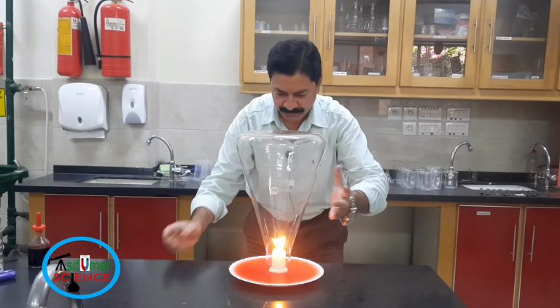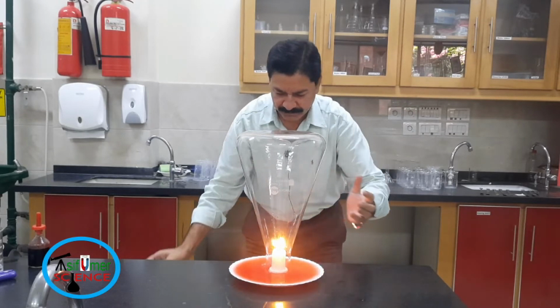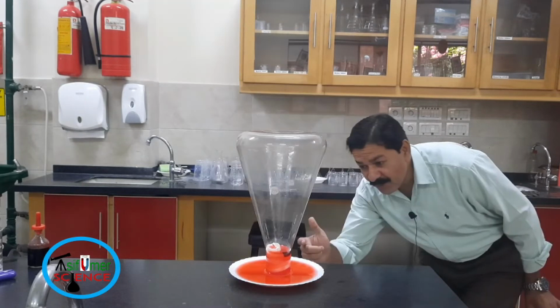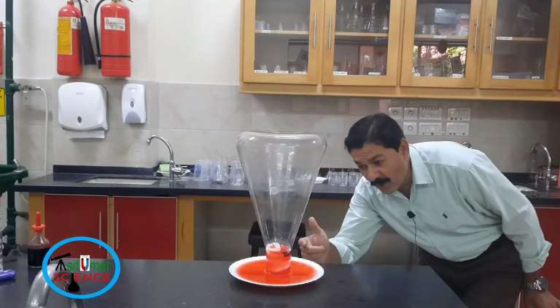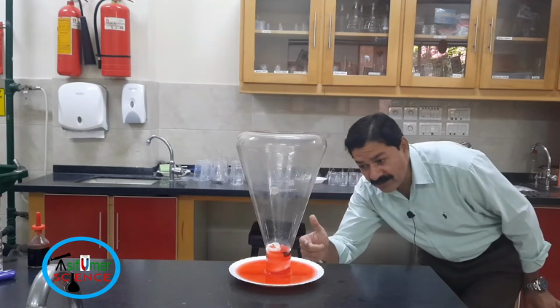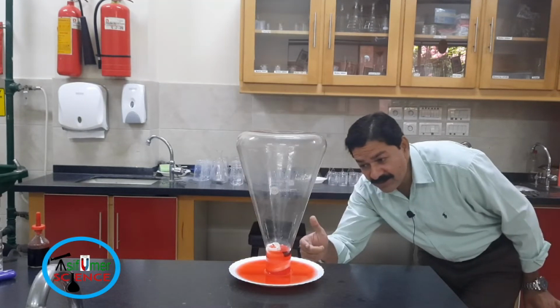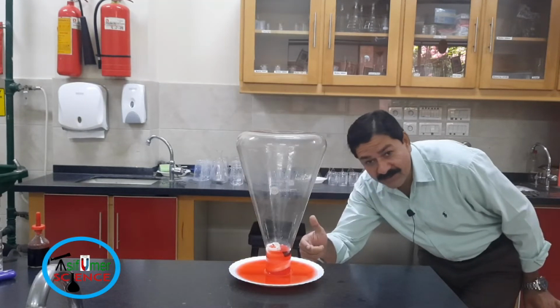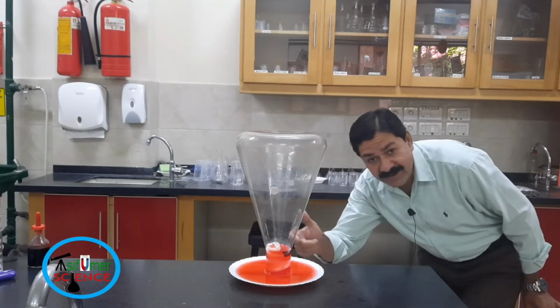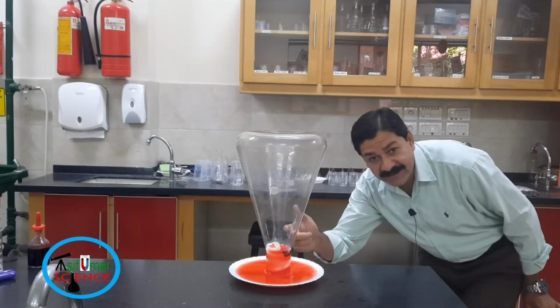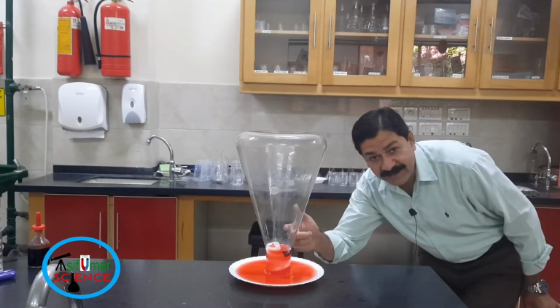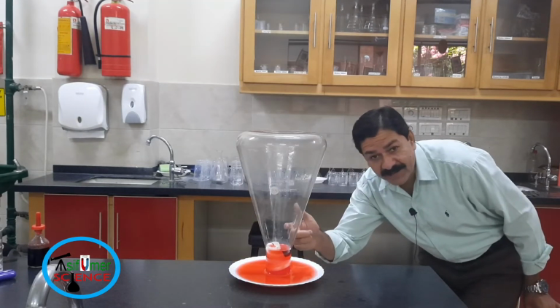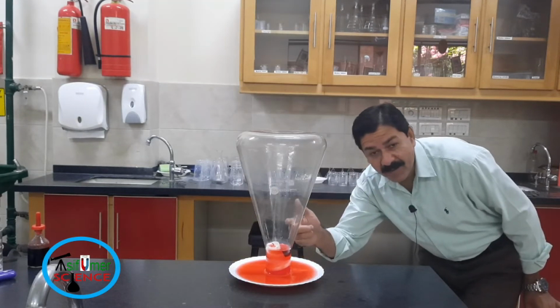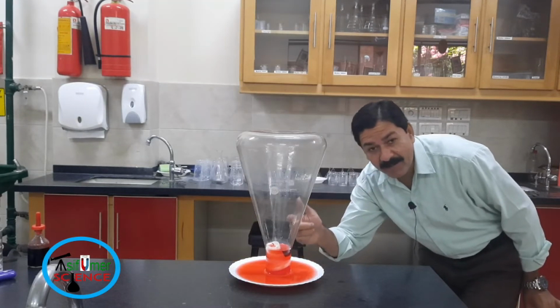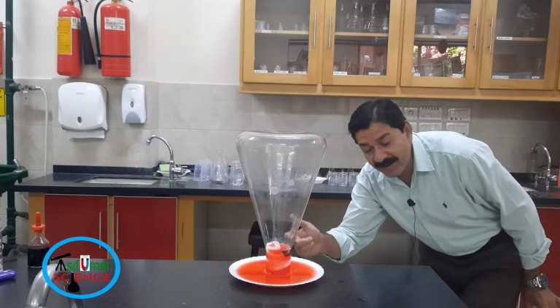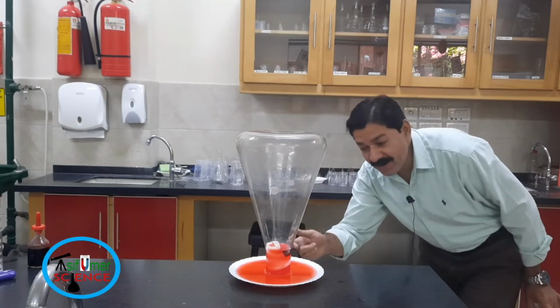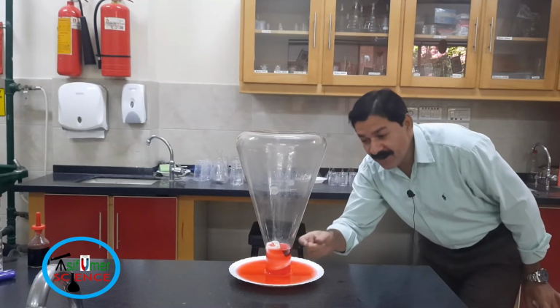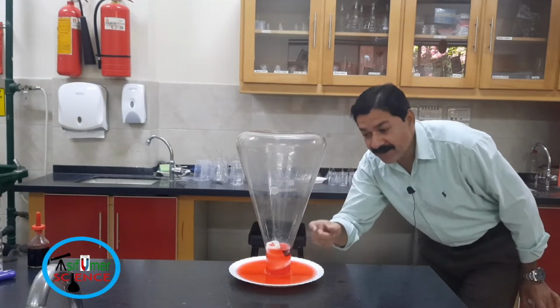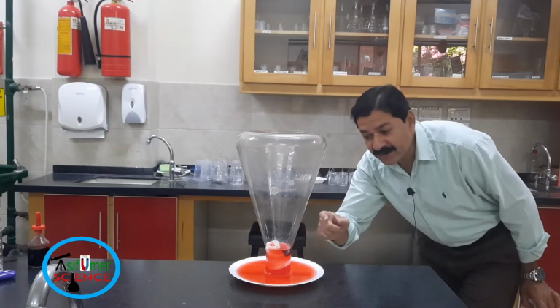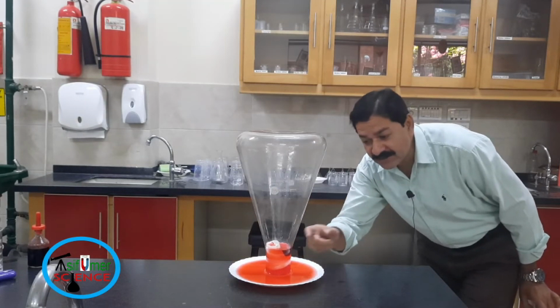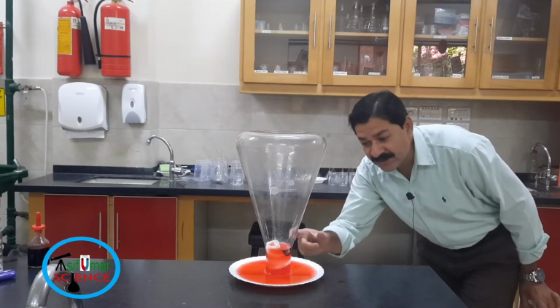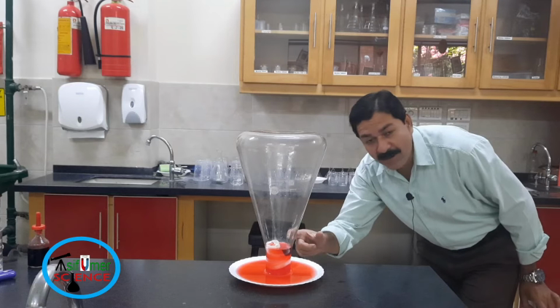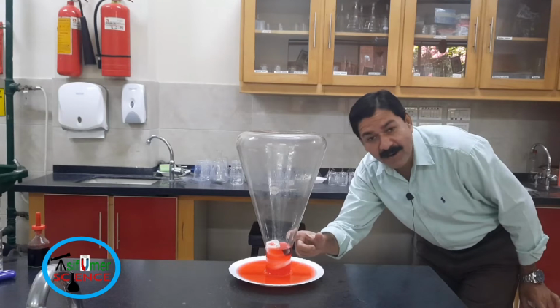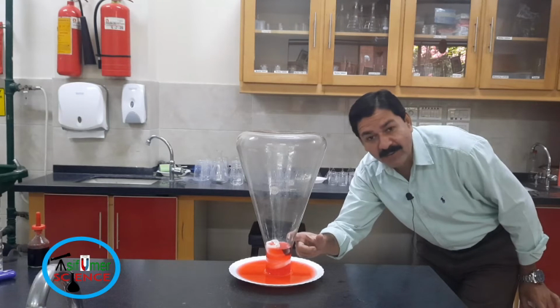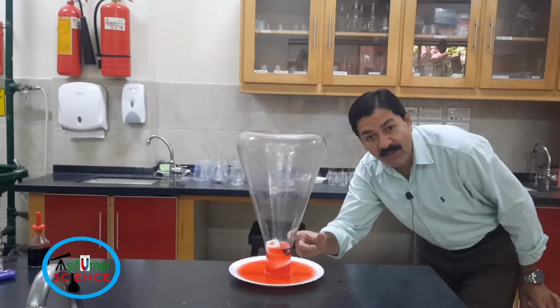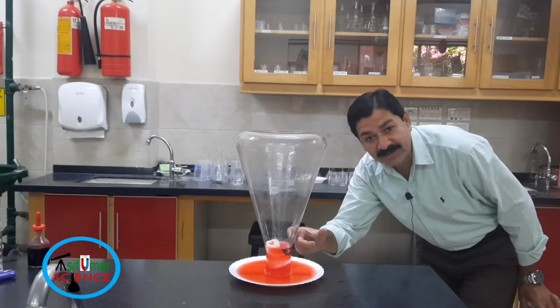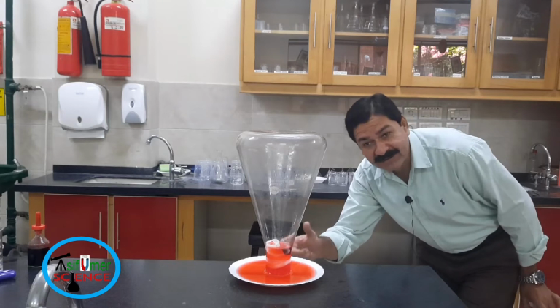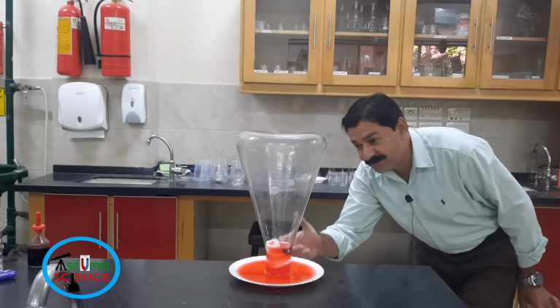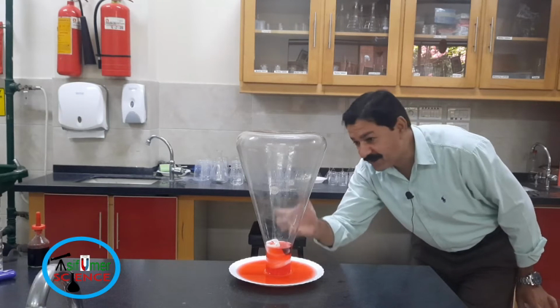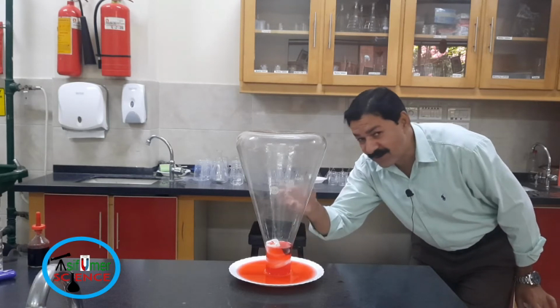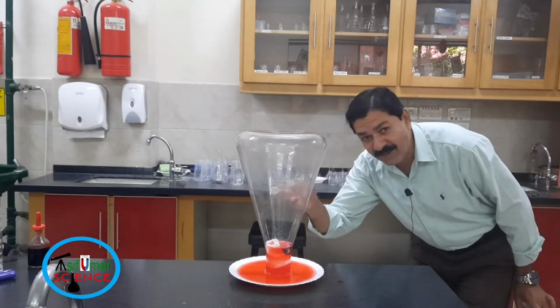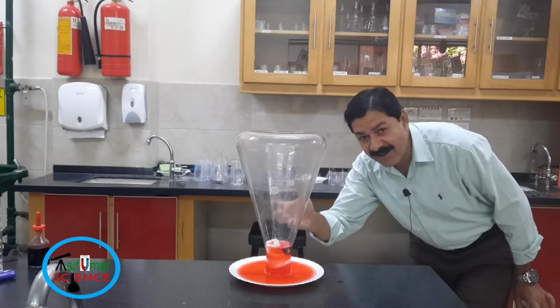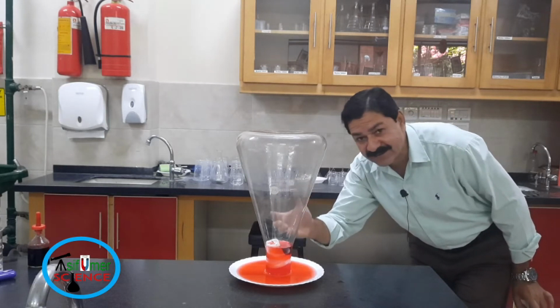Water rising. Burning reduces the amount of oxygen in the flask.